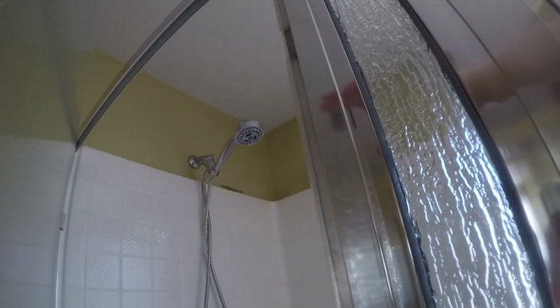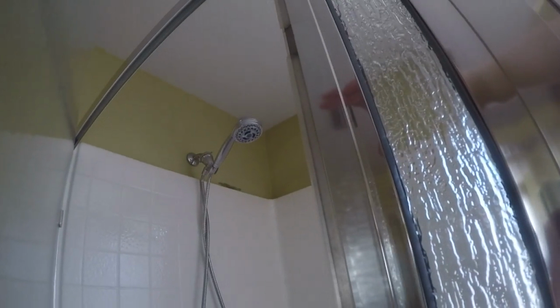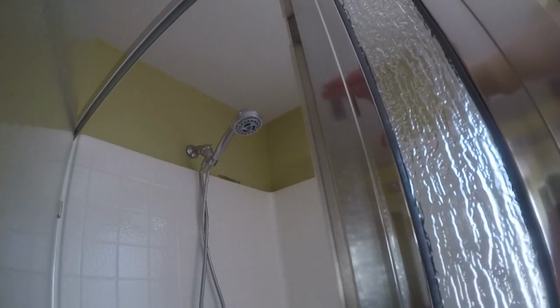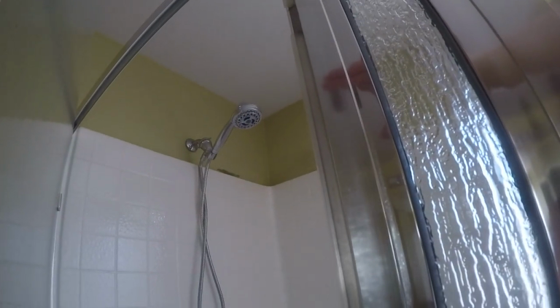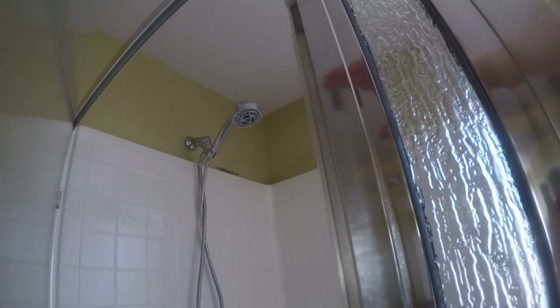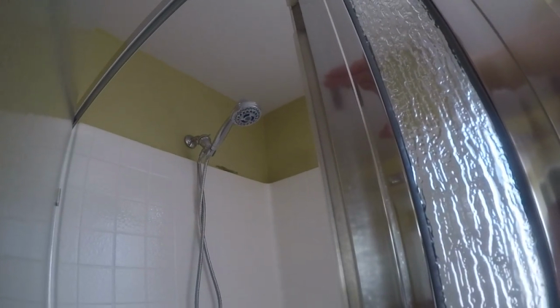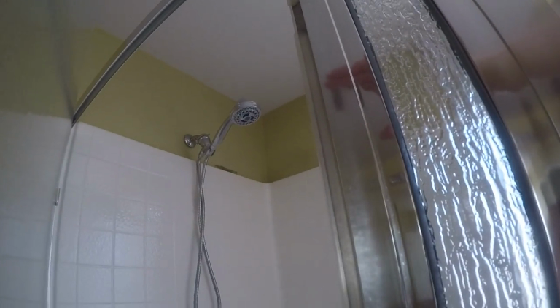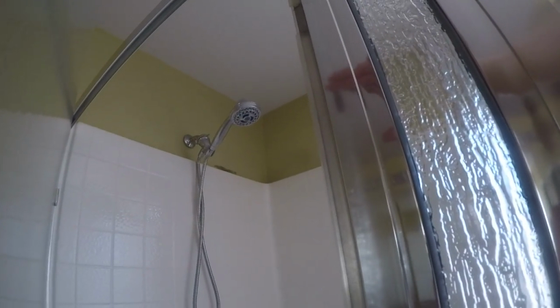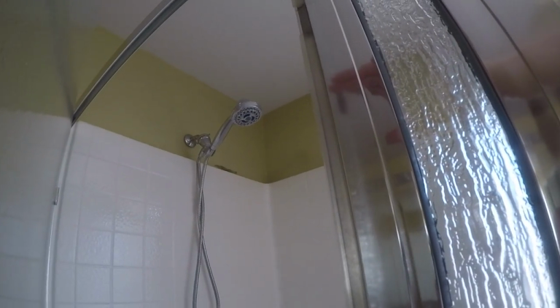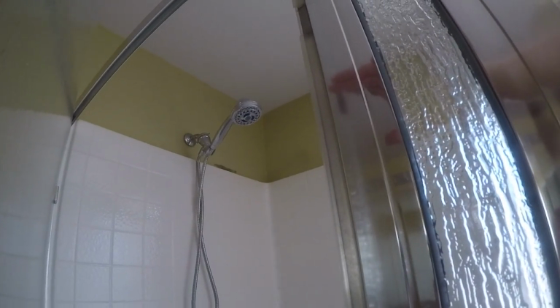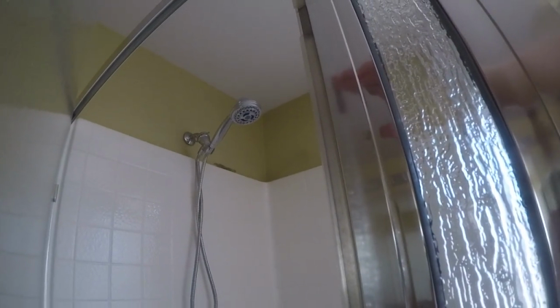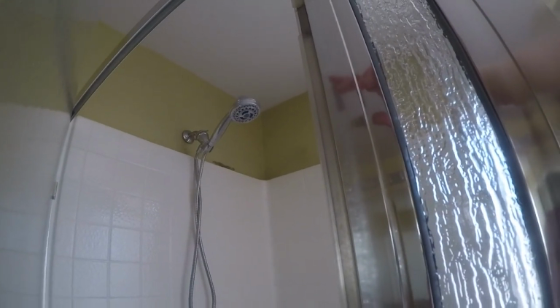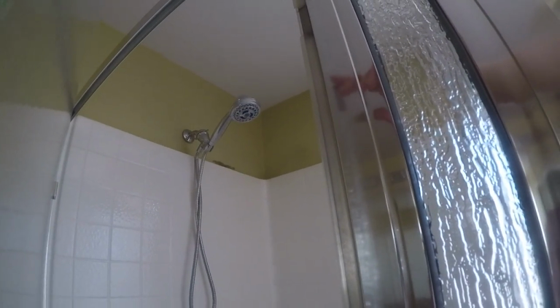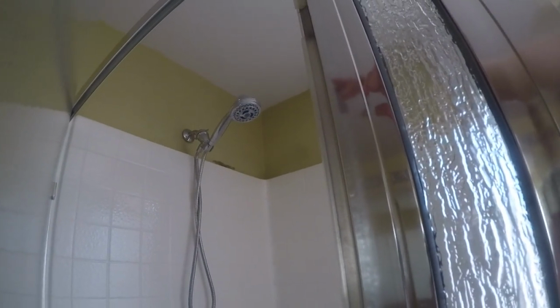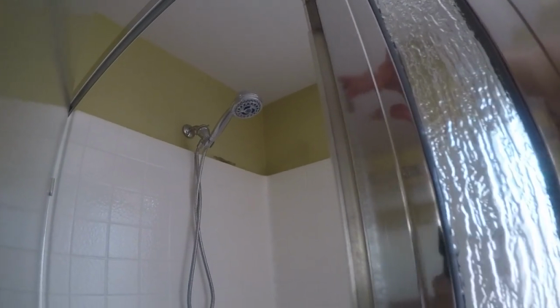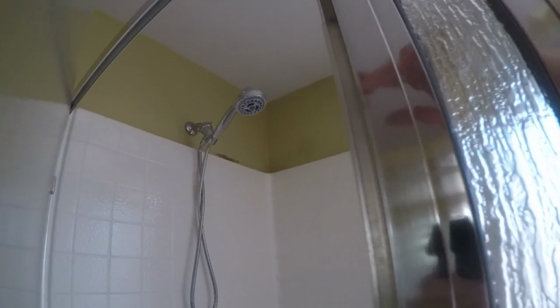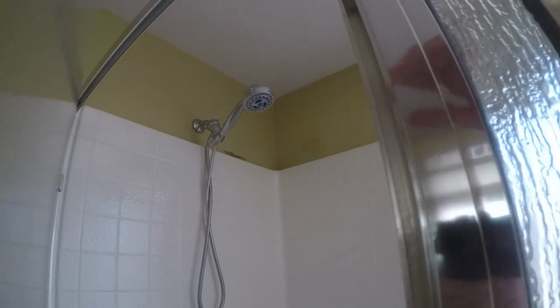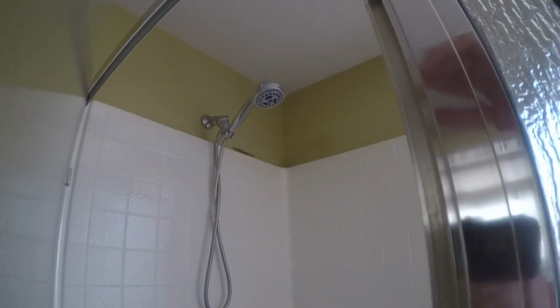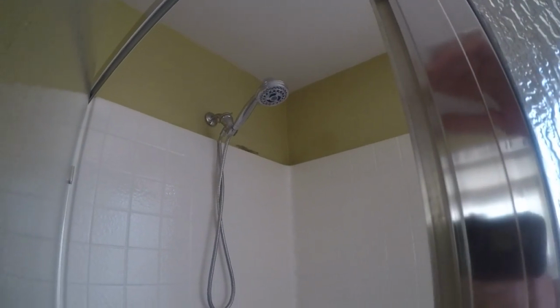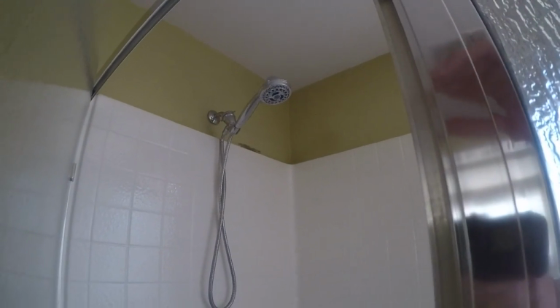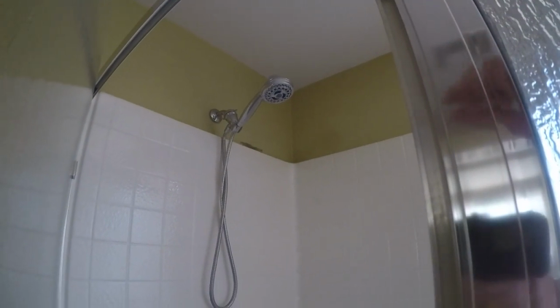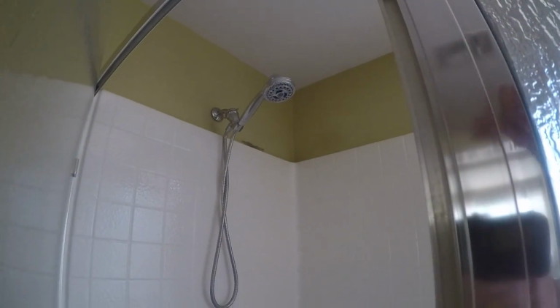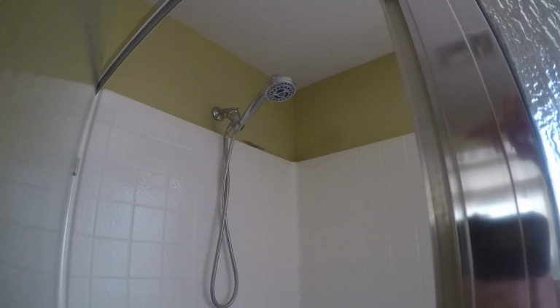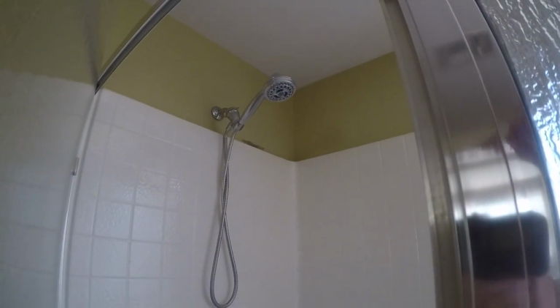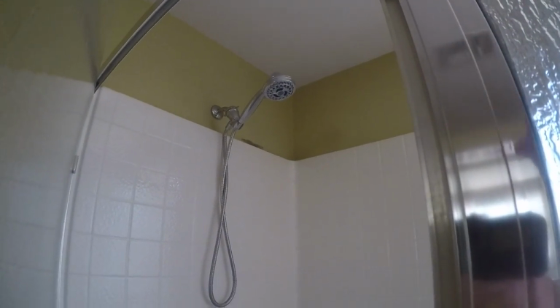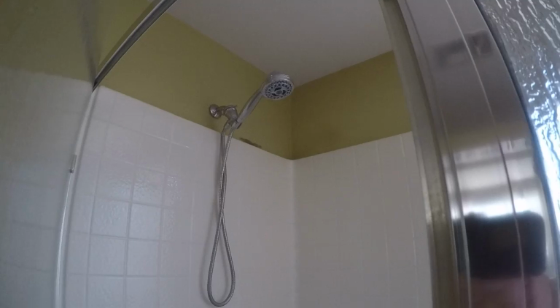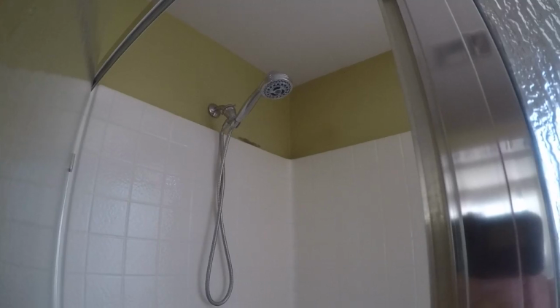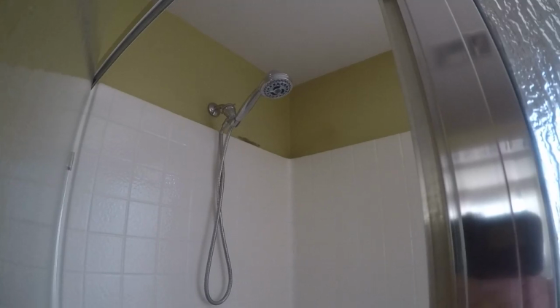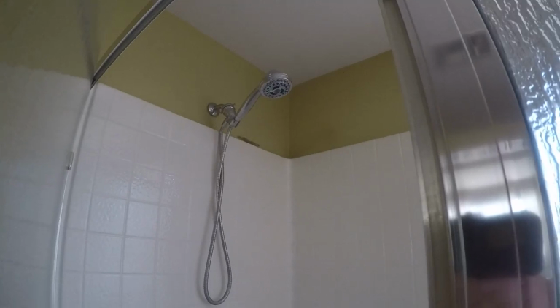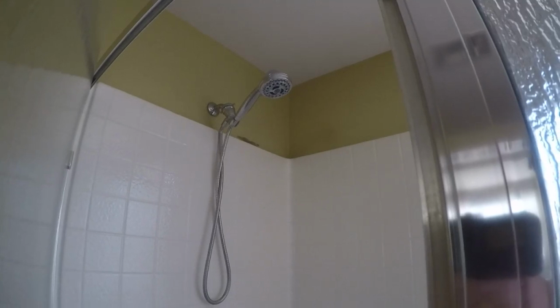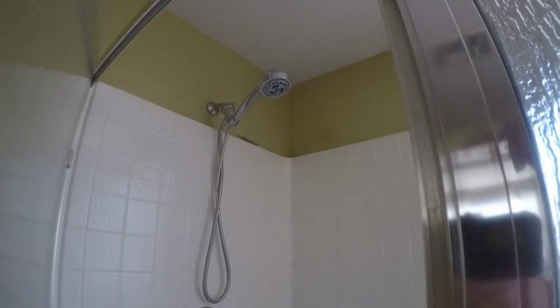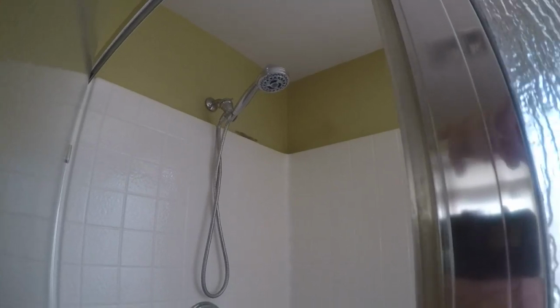Looks like there might be a little bit of water damage up there behind the shower head.